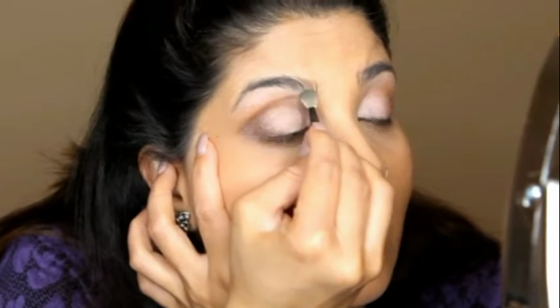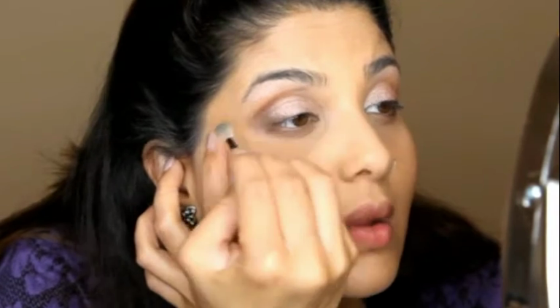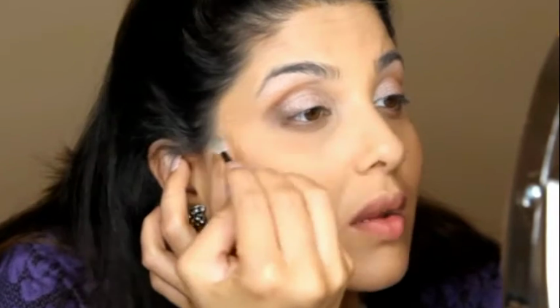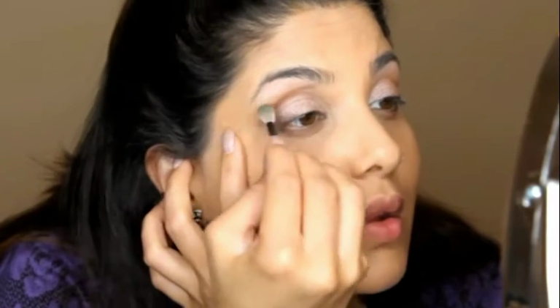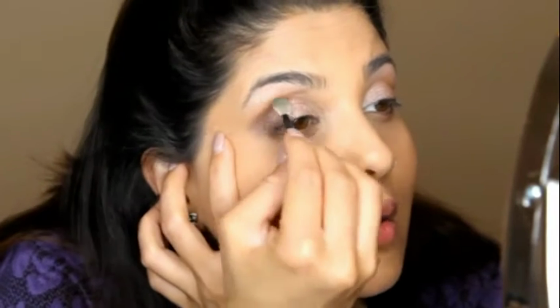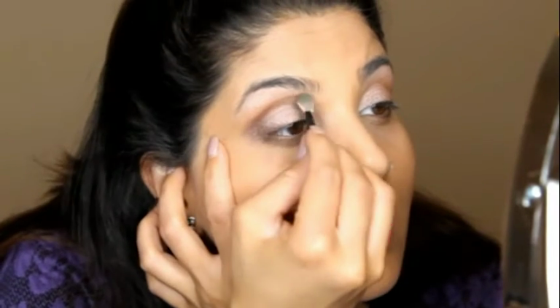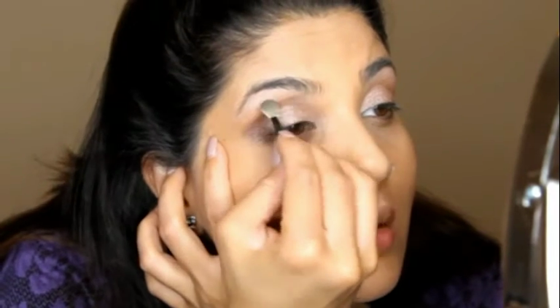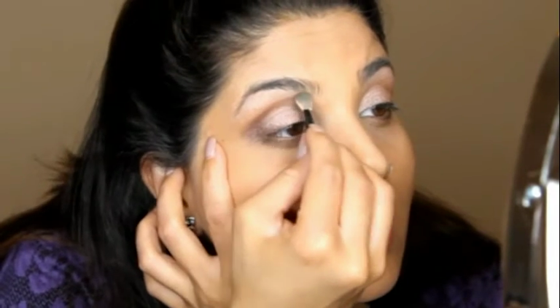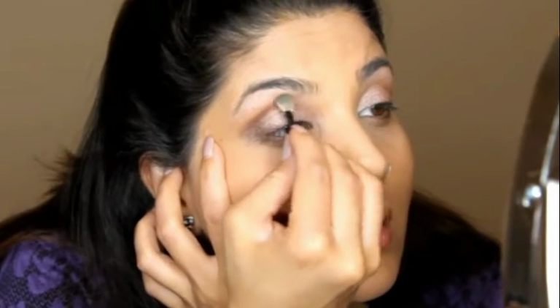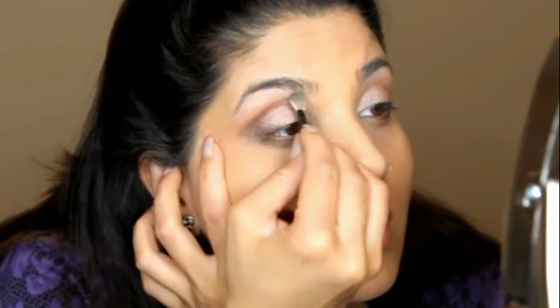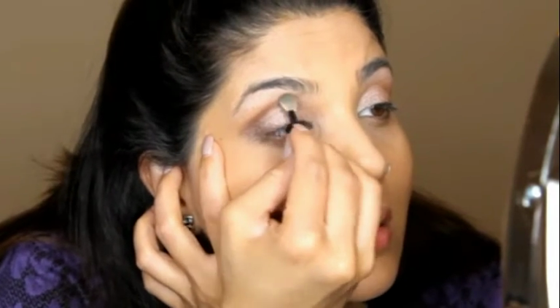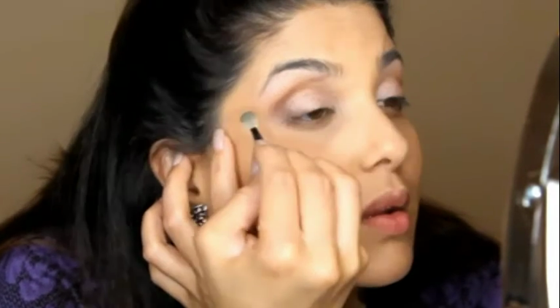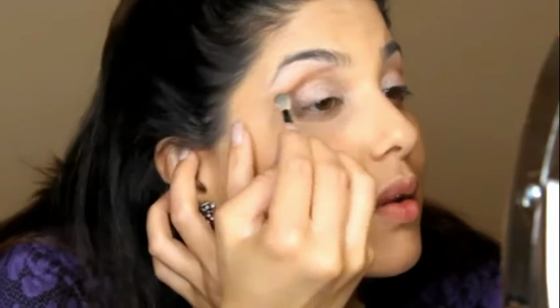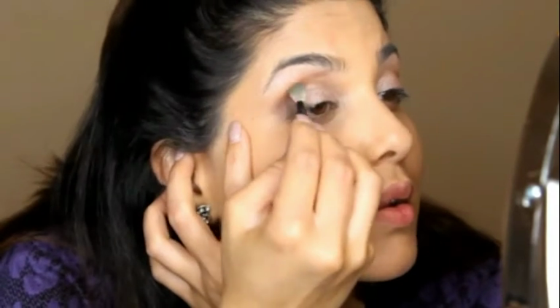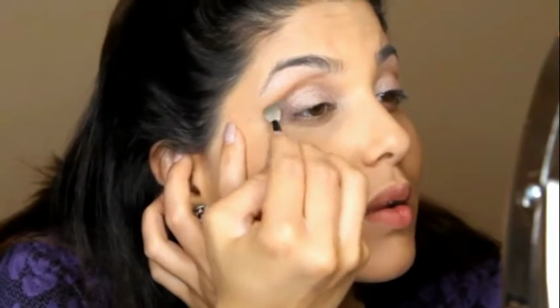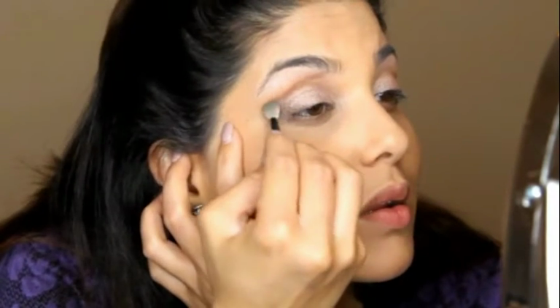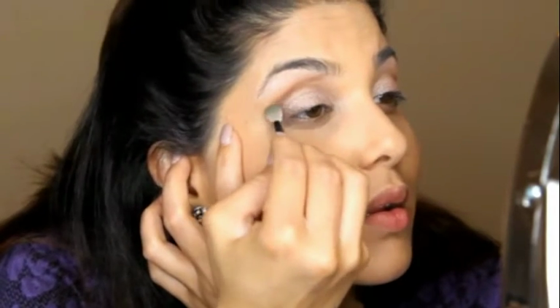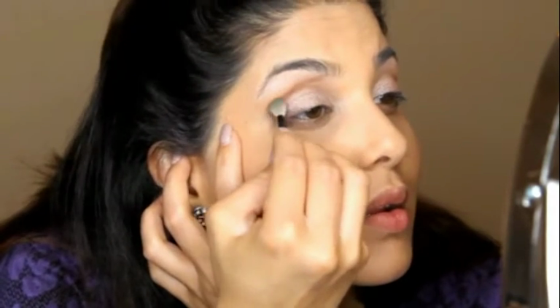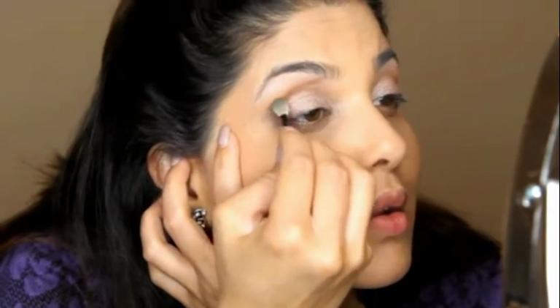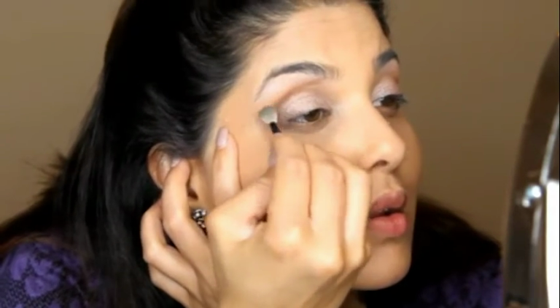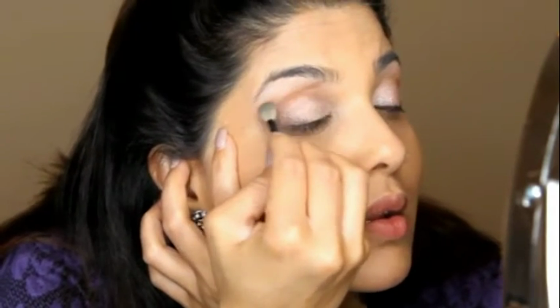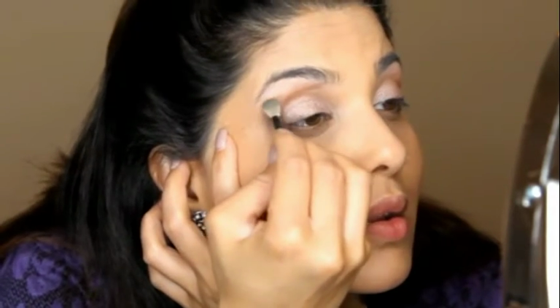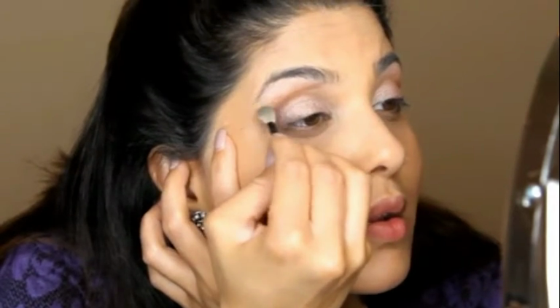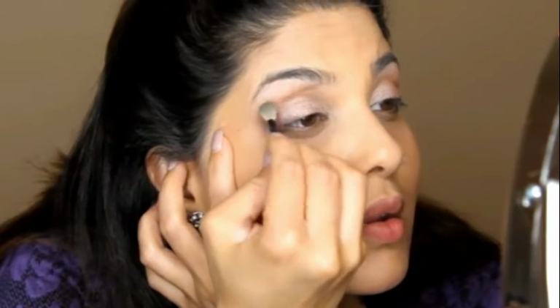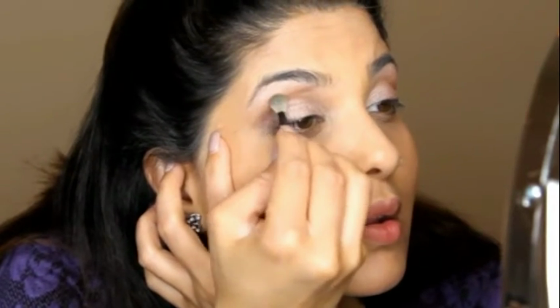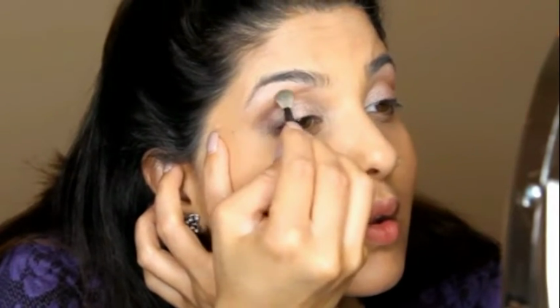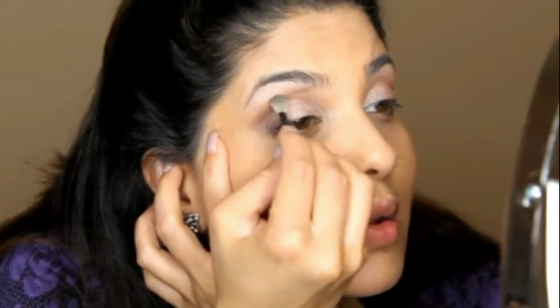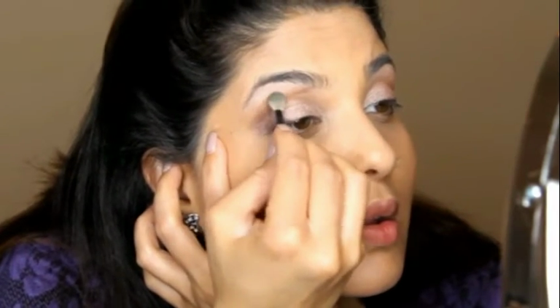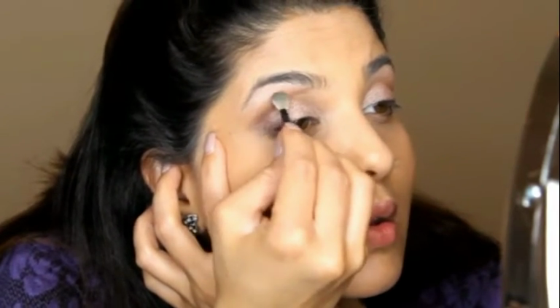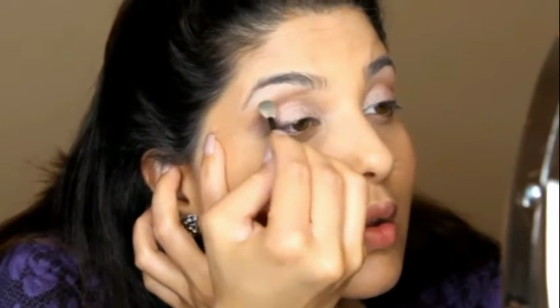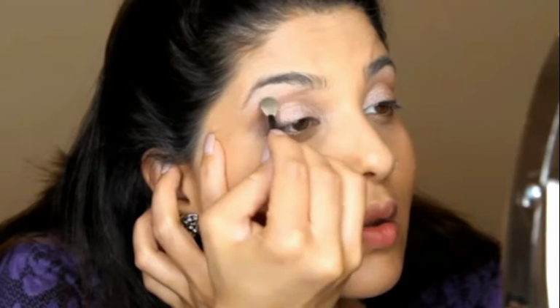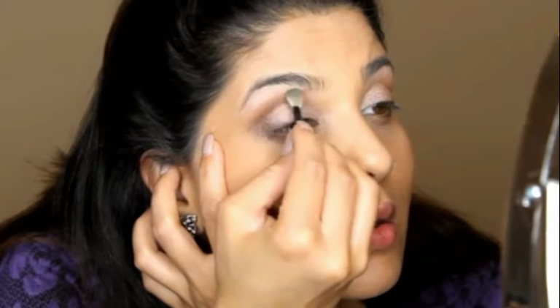At this point we're not going to take it over the crease — we're just going to try to keep it in that corner of the eye.